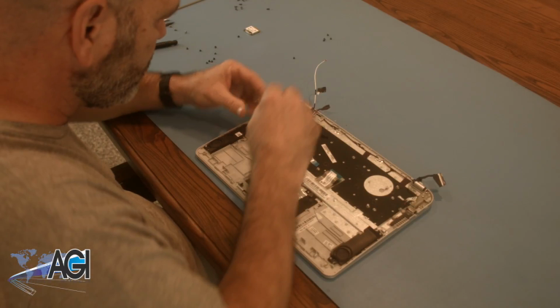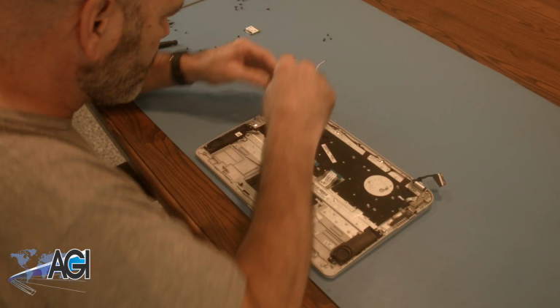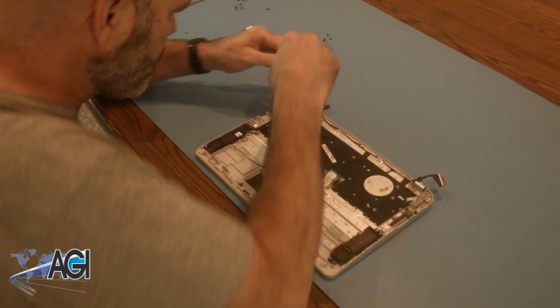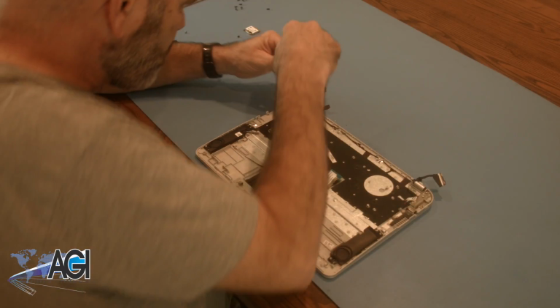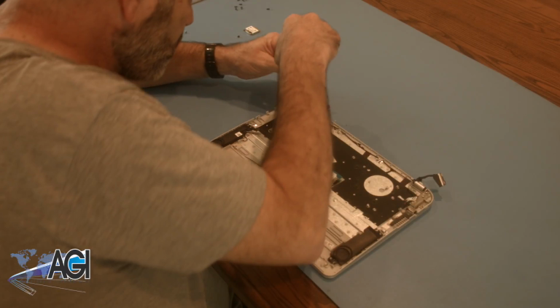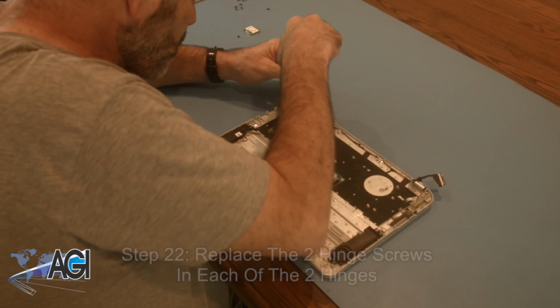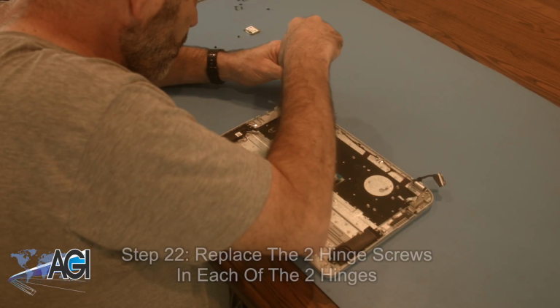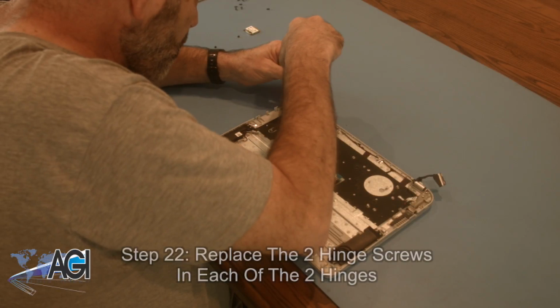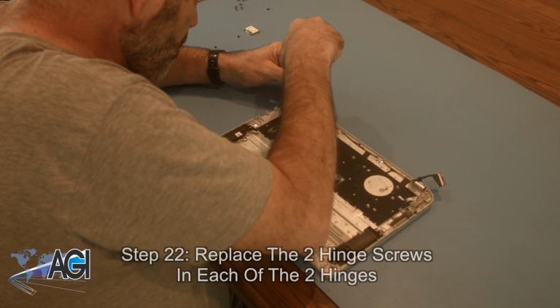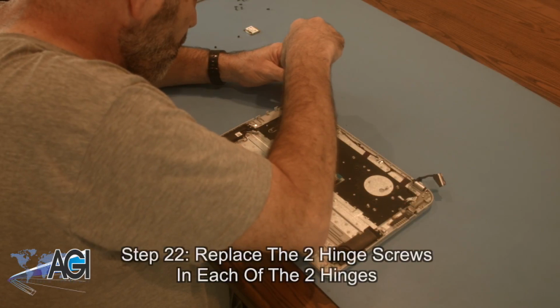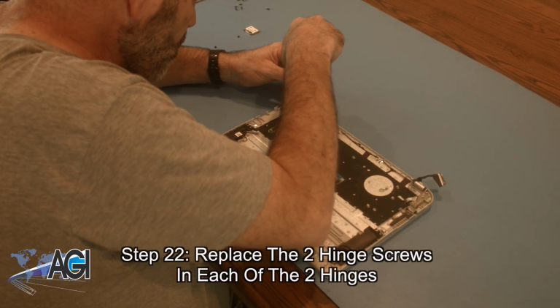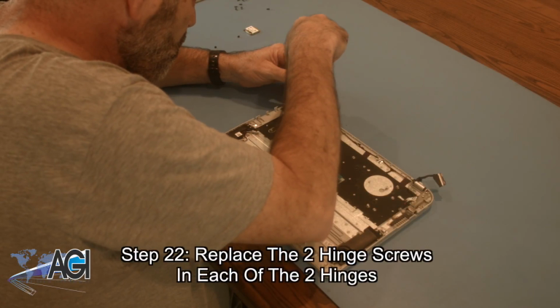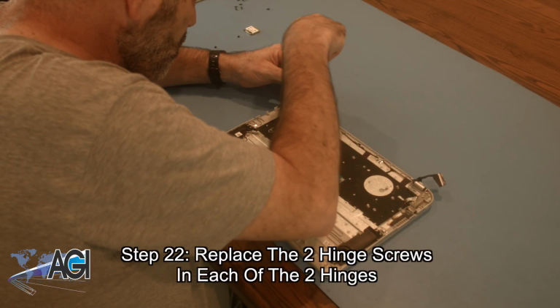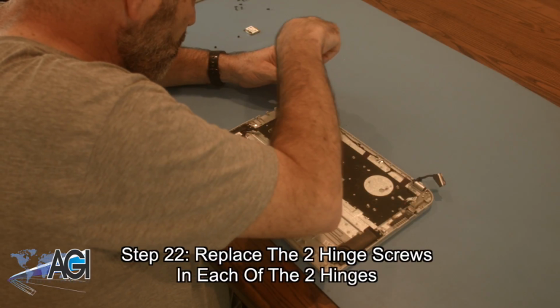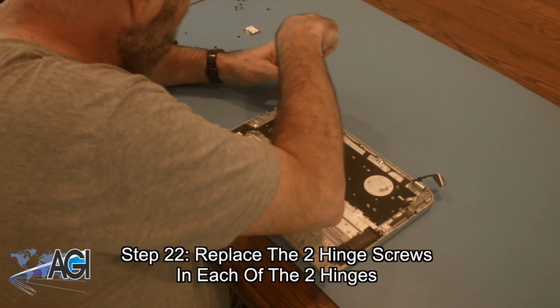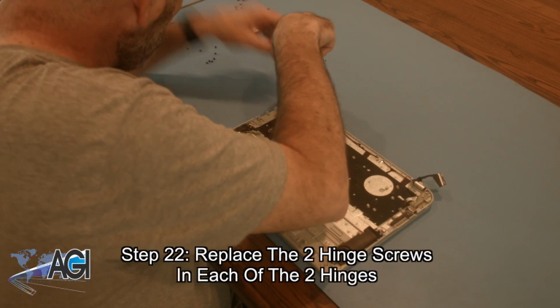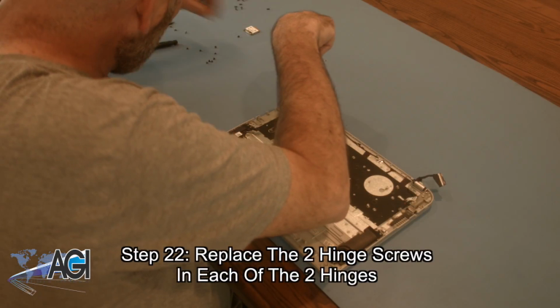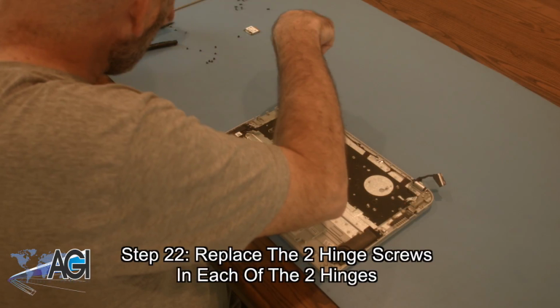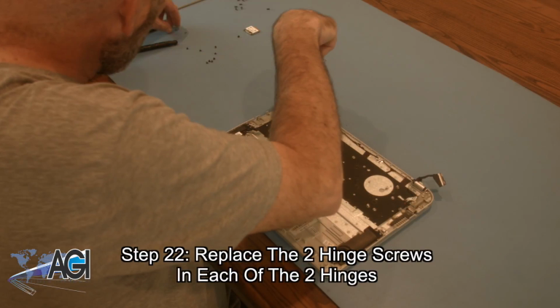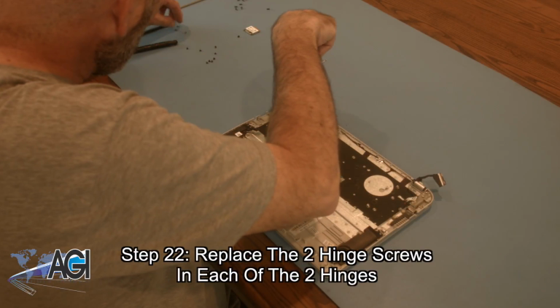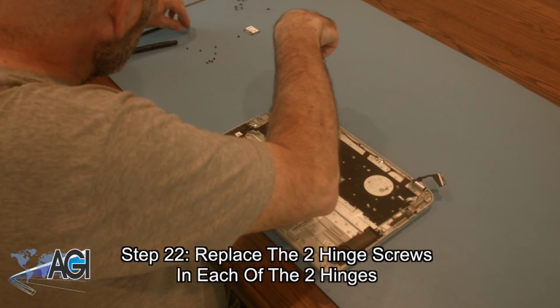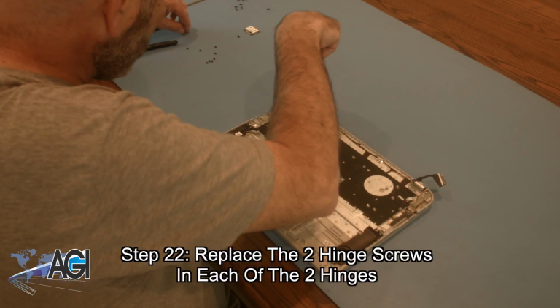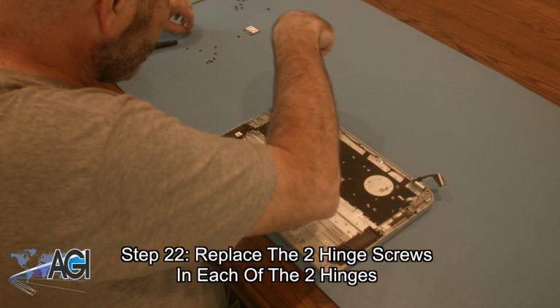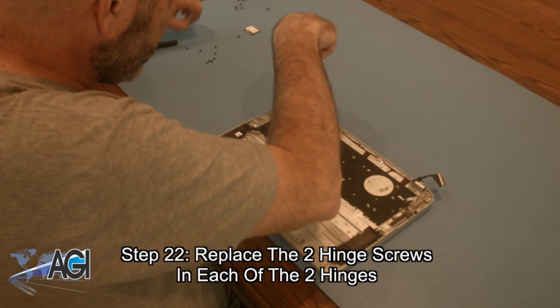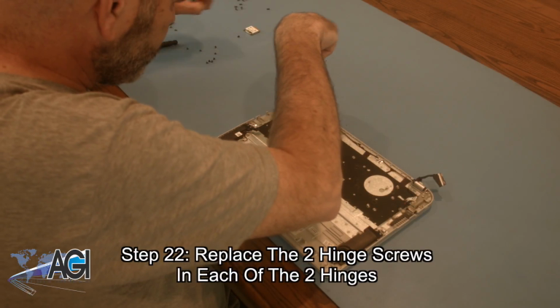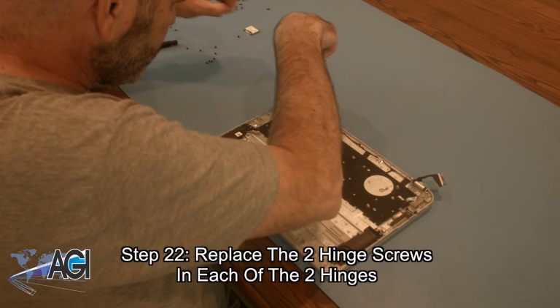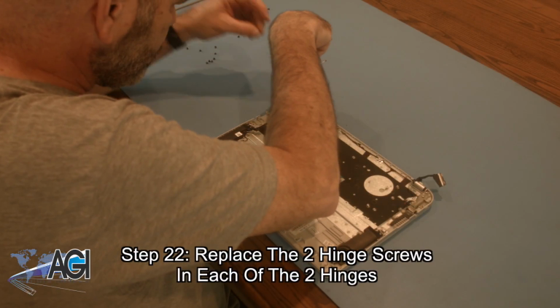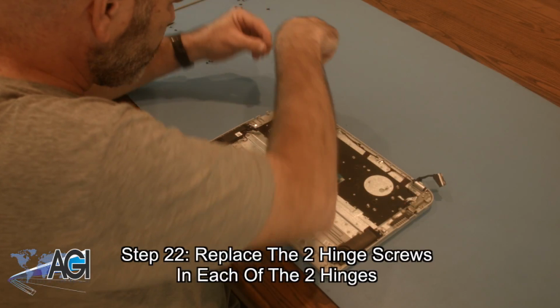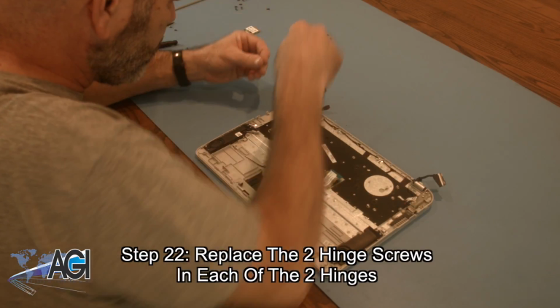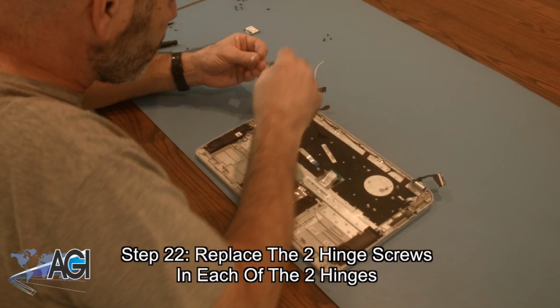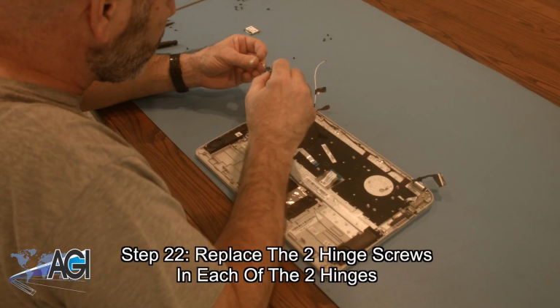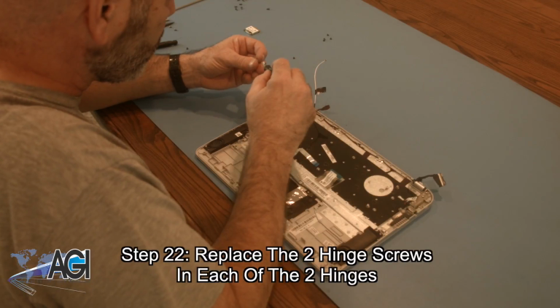Next, you will replace the two hinge screws in each of the two hinges.